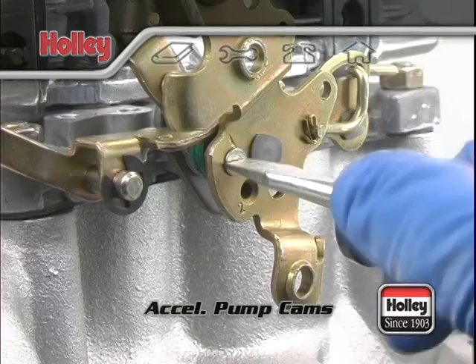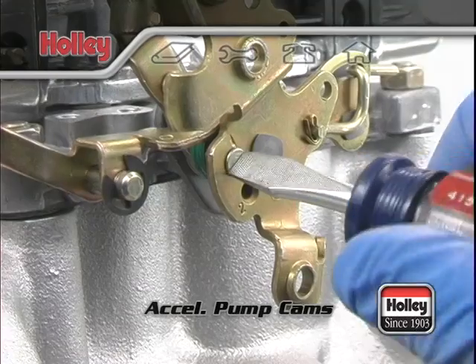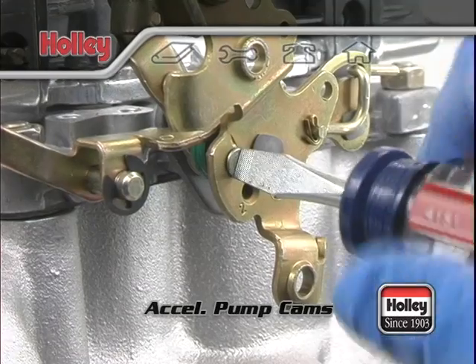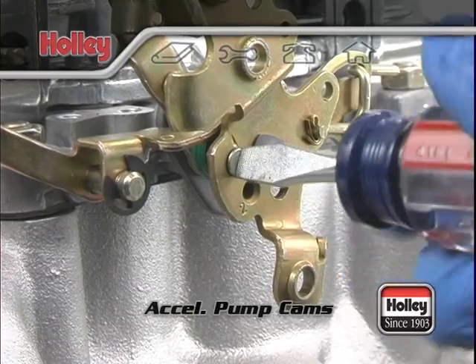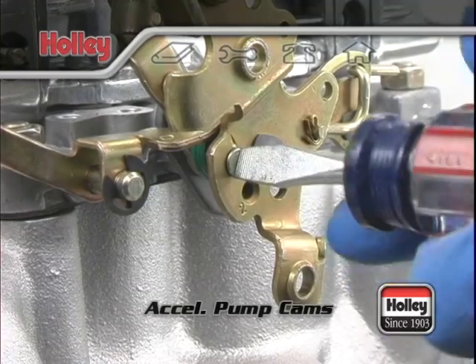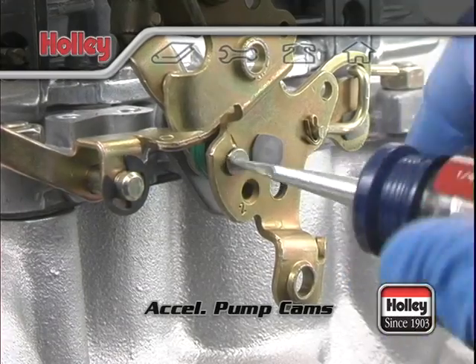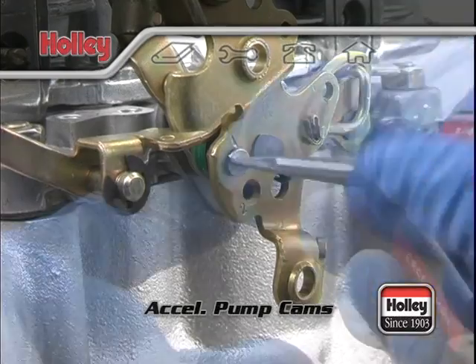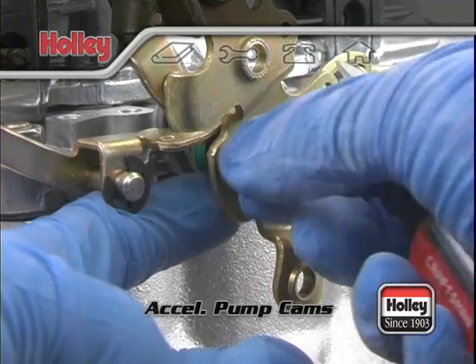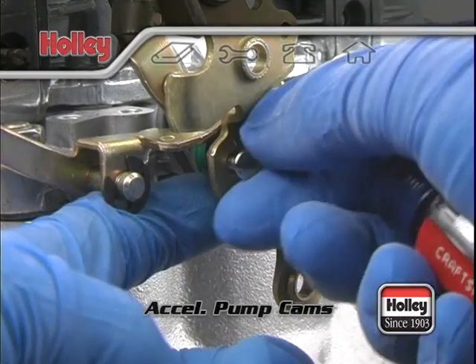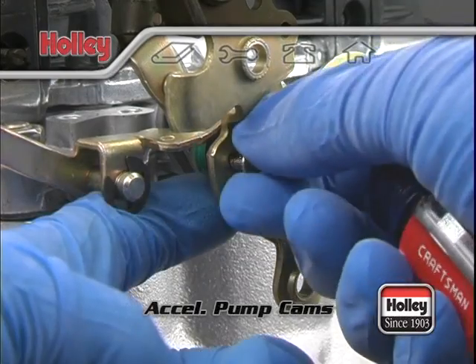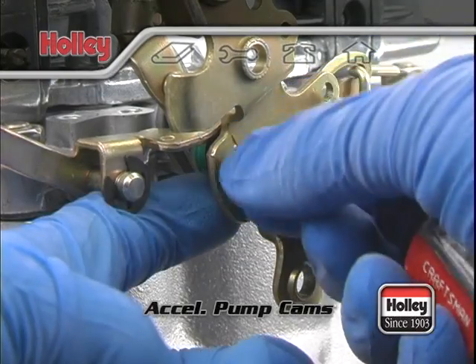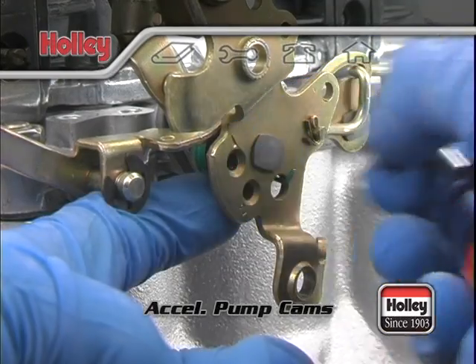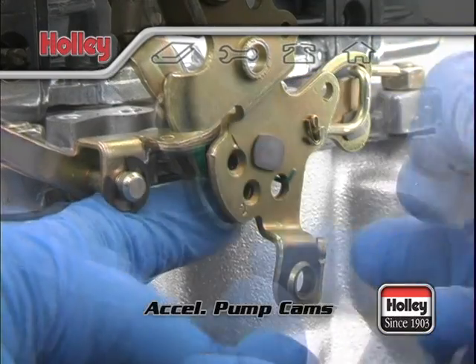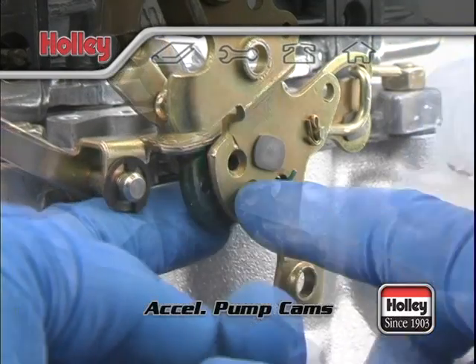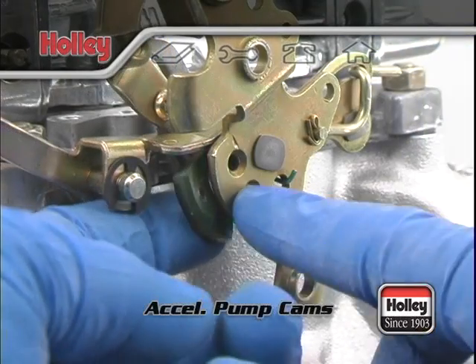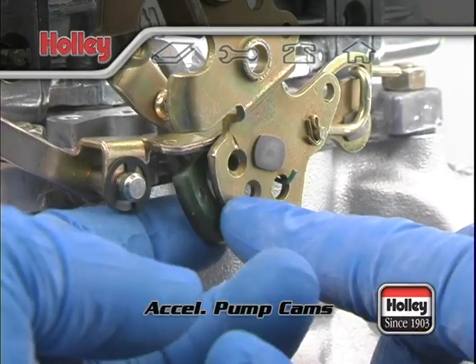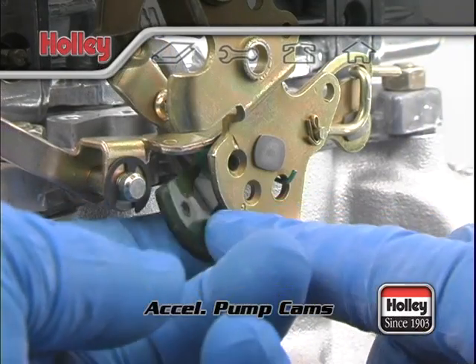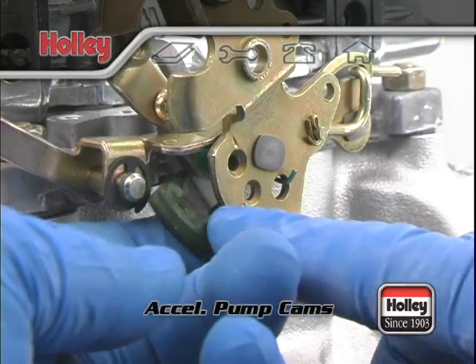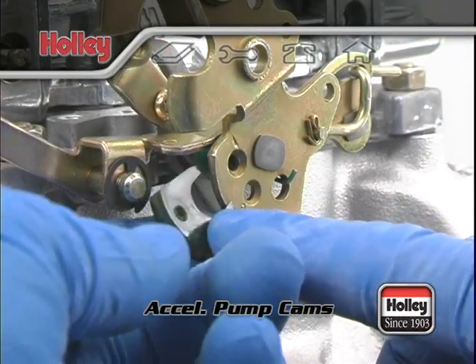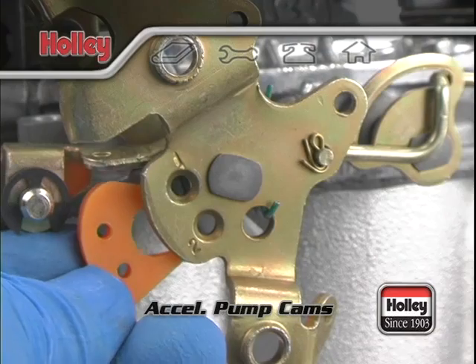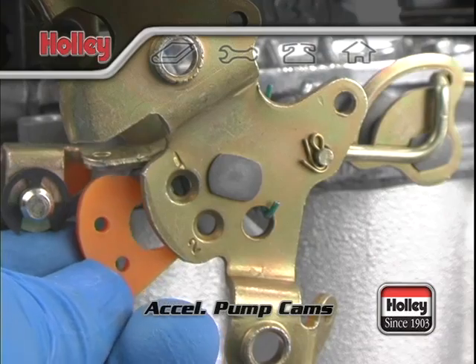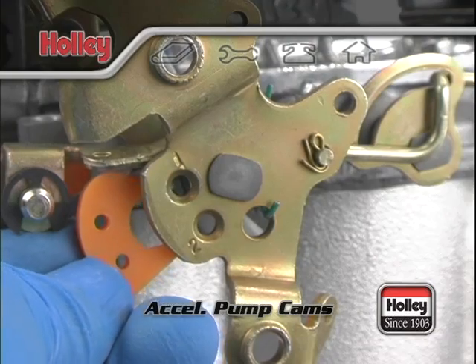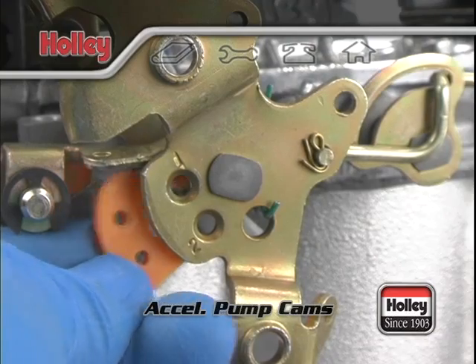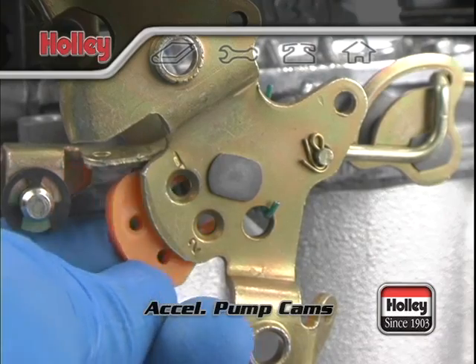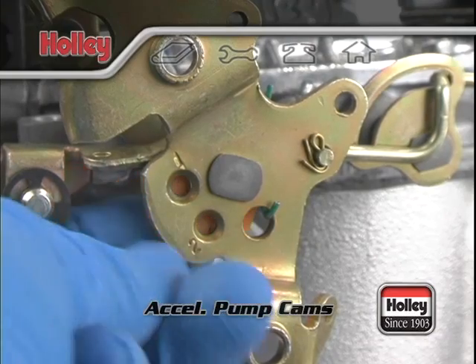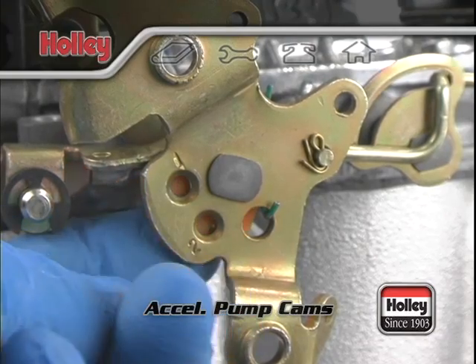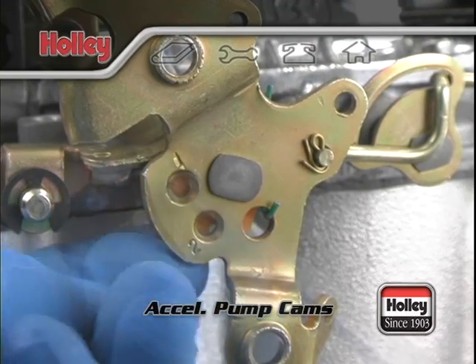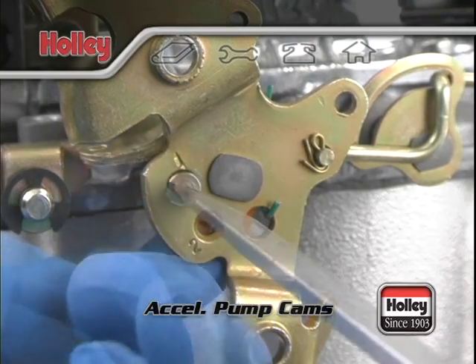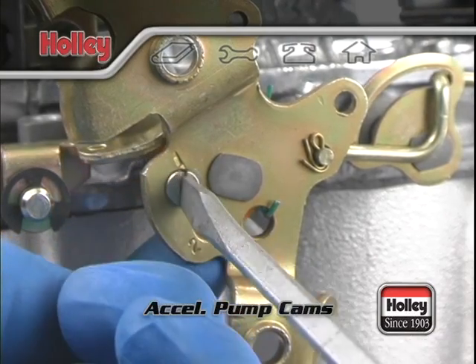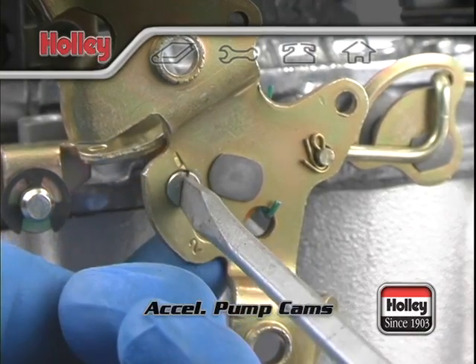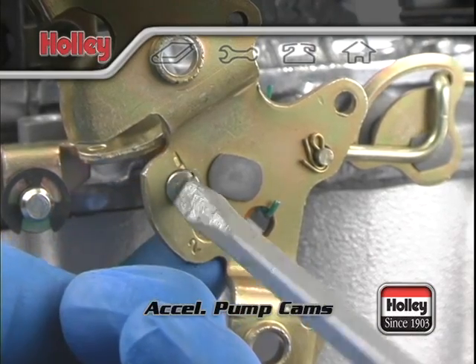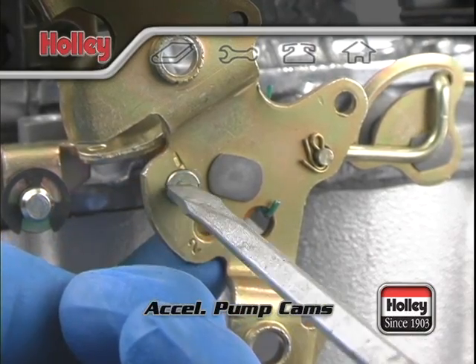Installing a pump cam is pretty straightforward. It's as easy as loosening one screw, placing the new pump cam next to the throttle lever, and tightening it up.